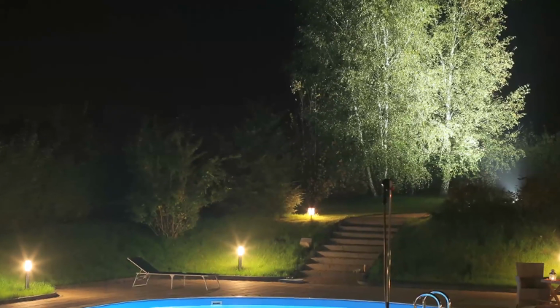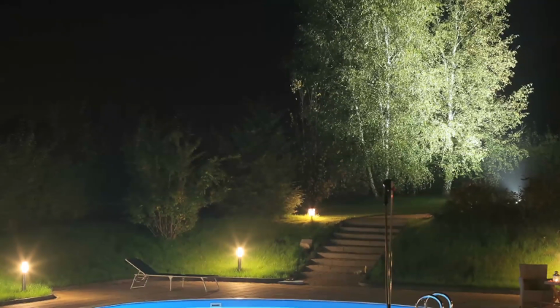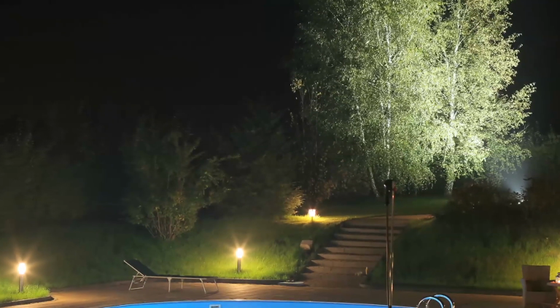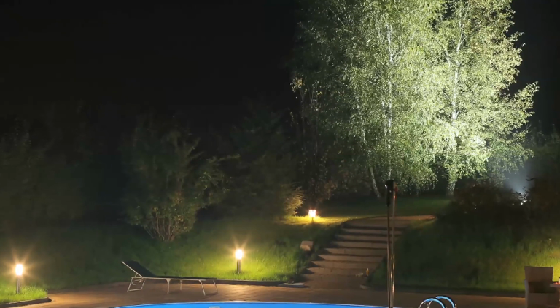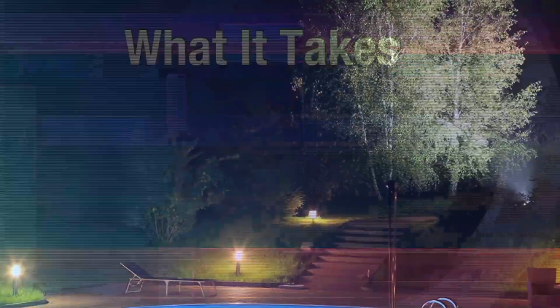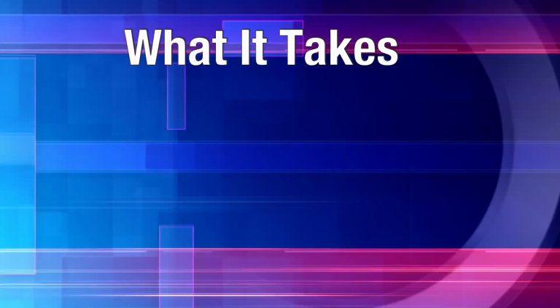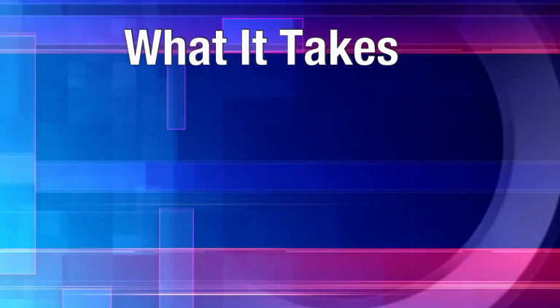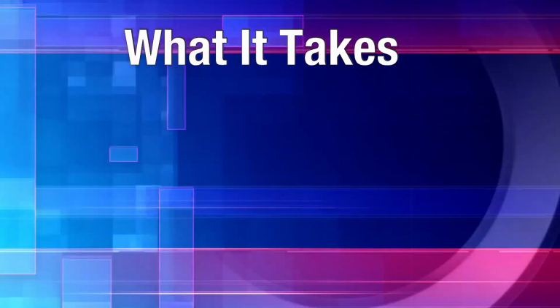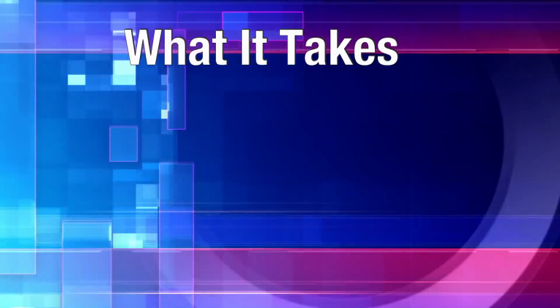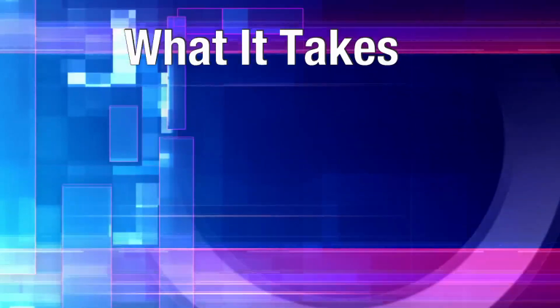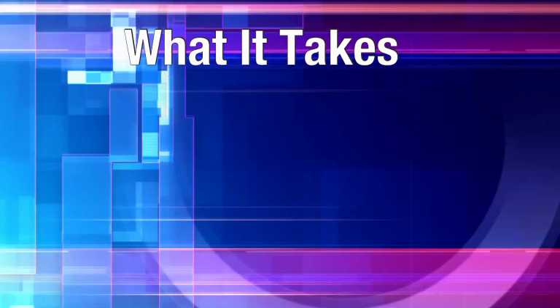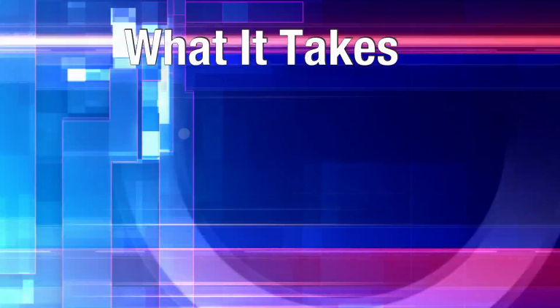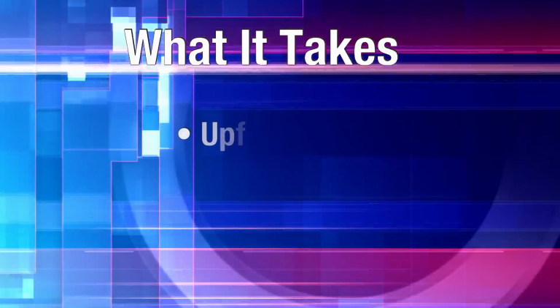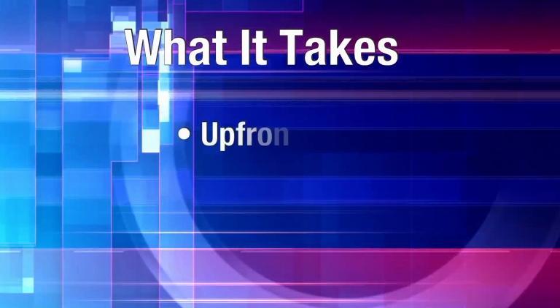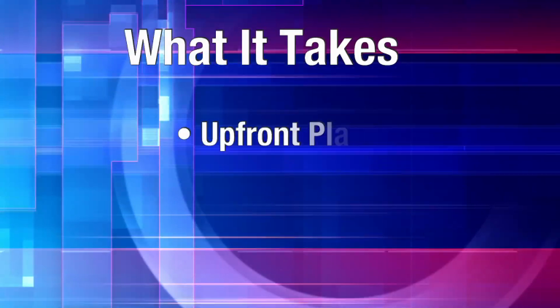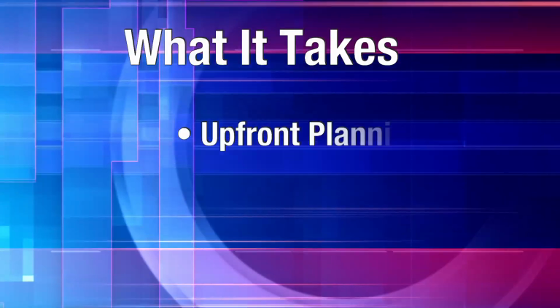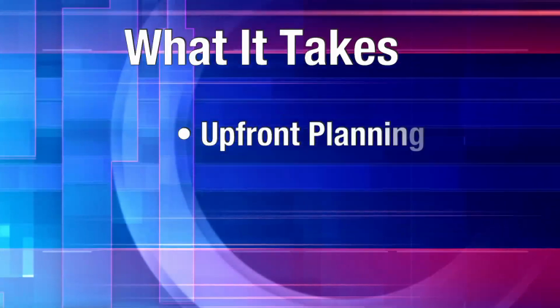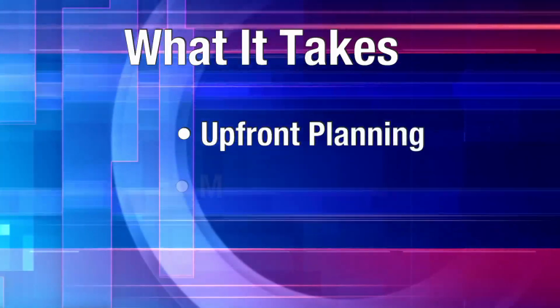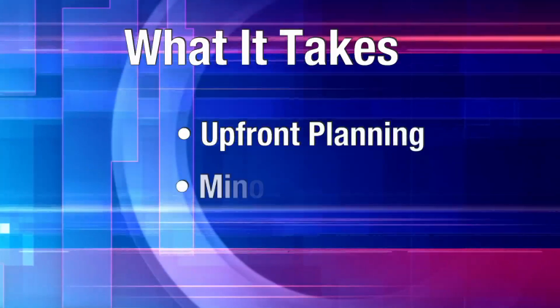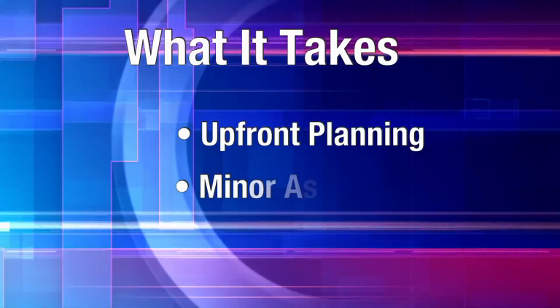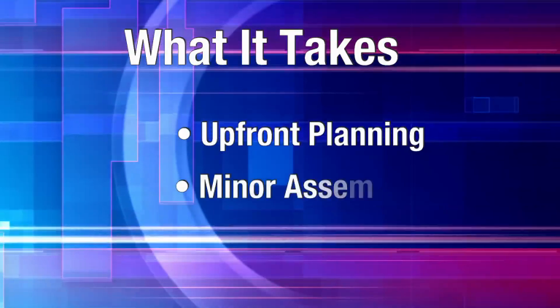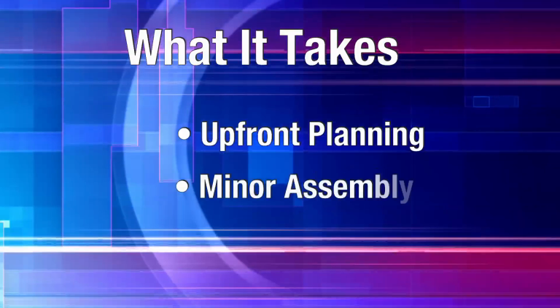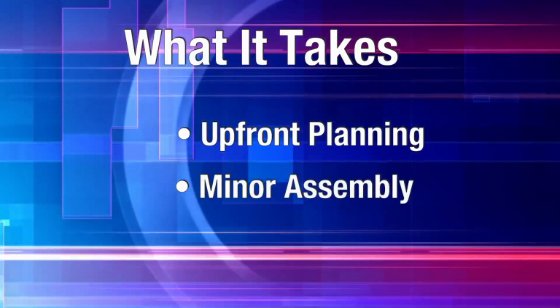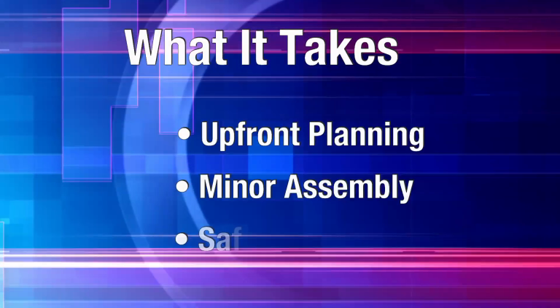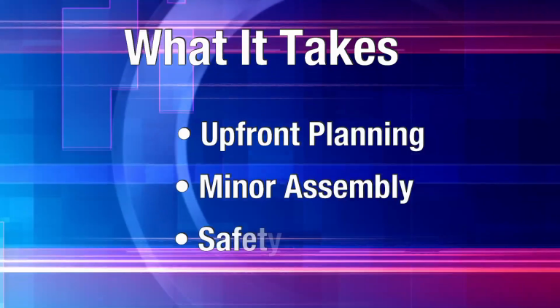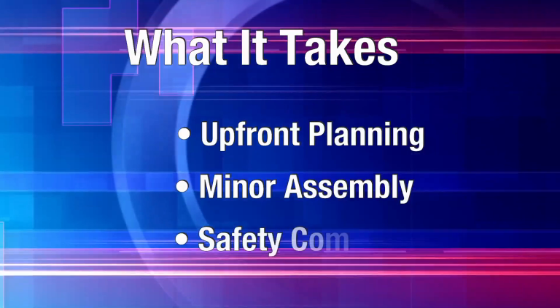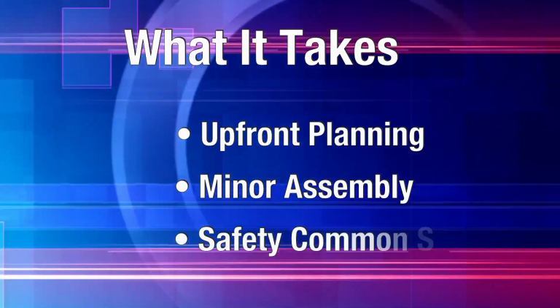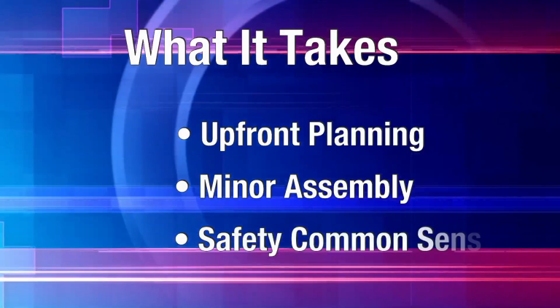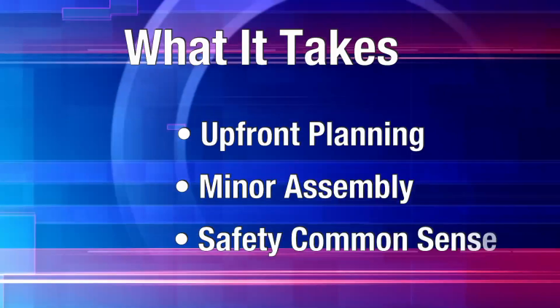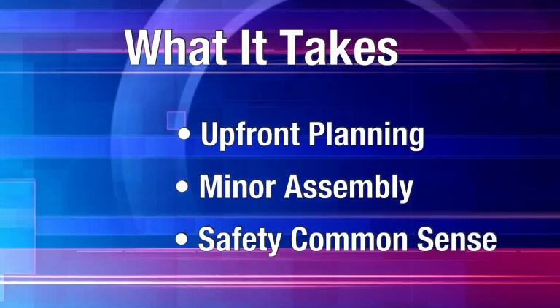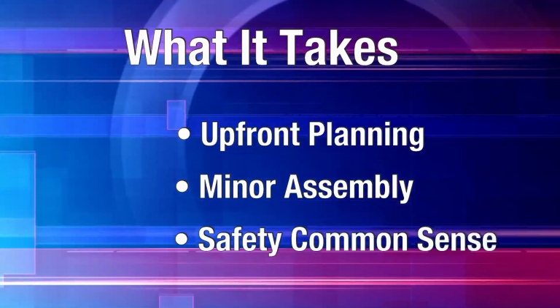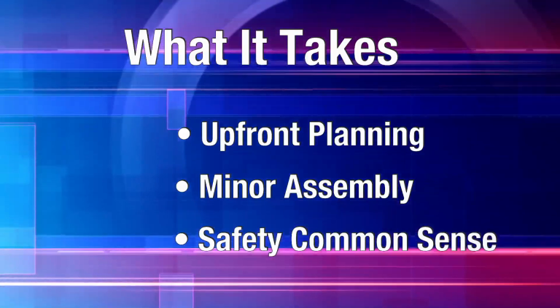All it takes is a little planning up front, some minor assembly, and some safety common sense.